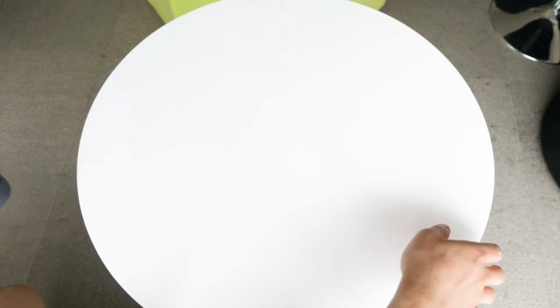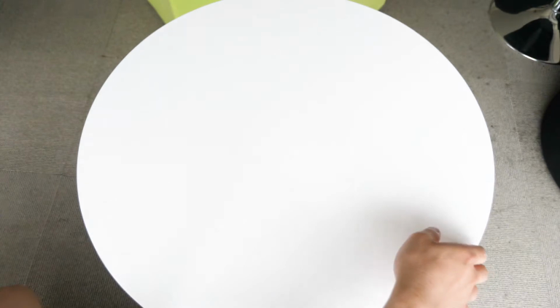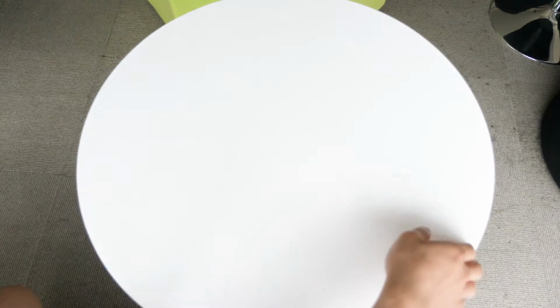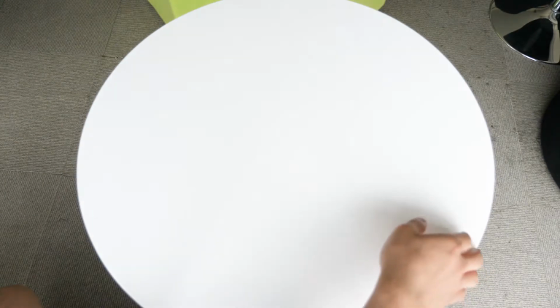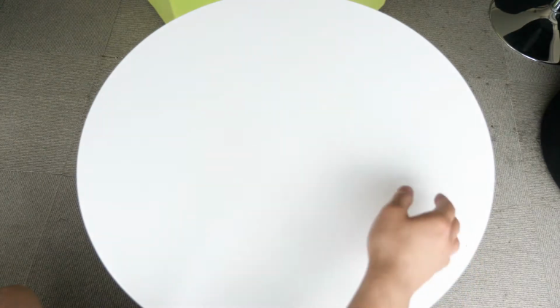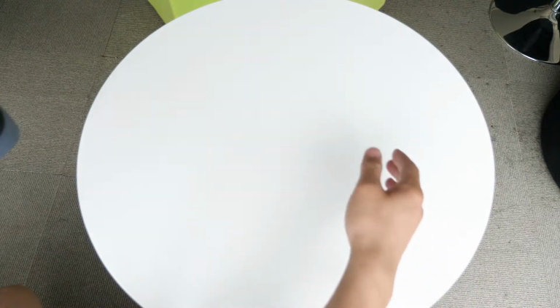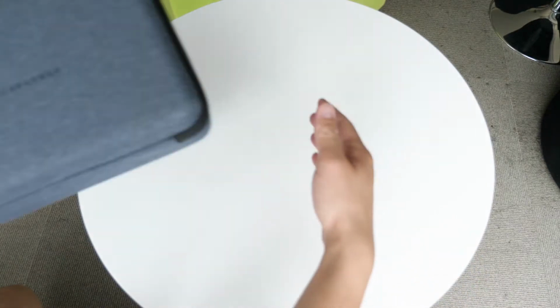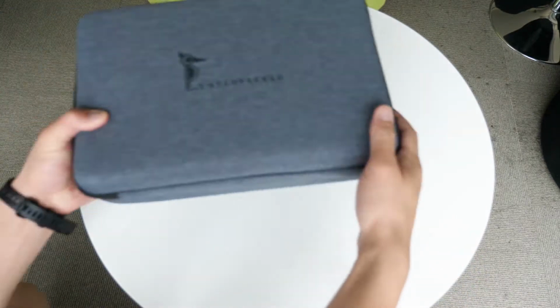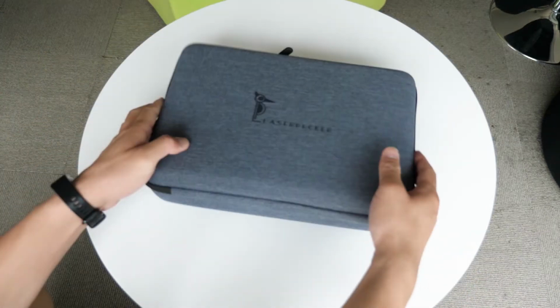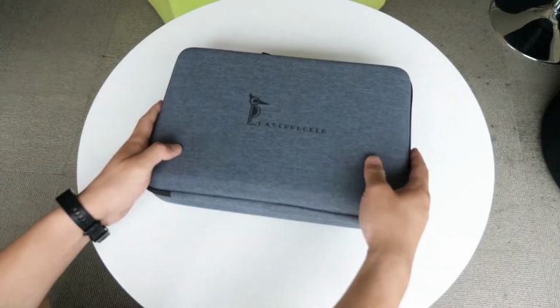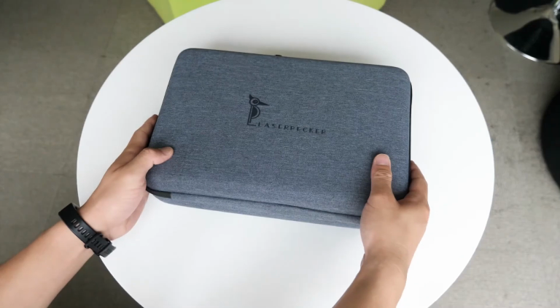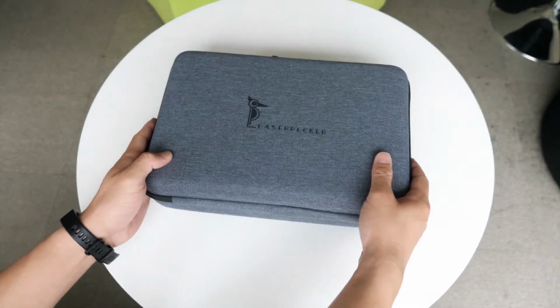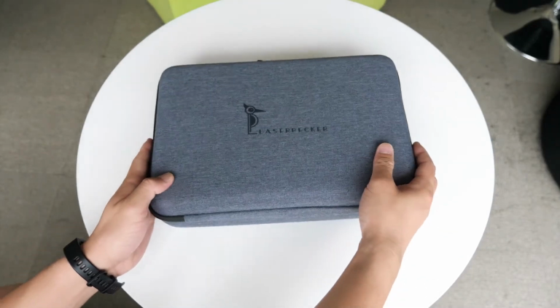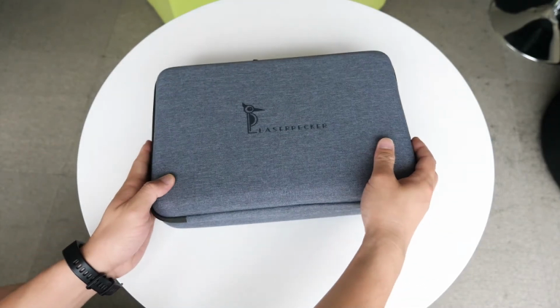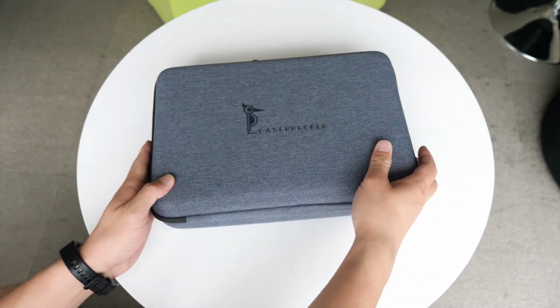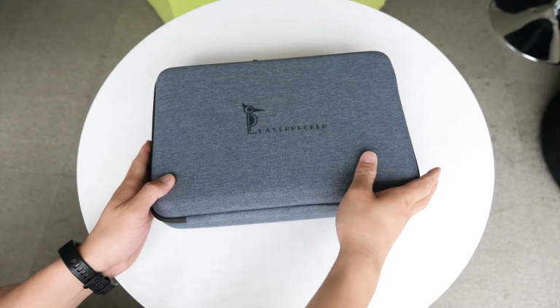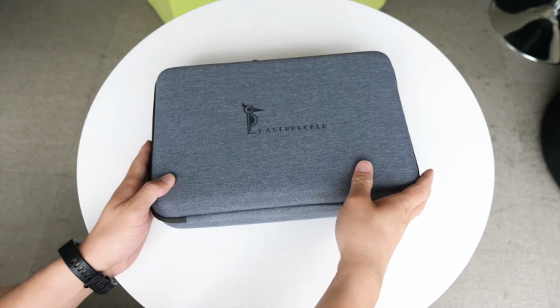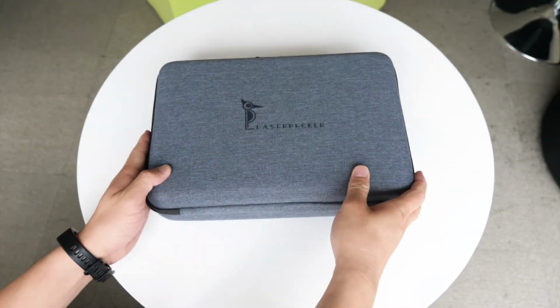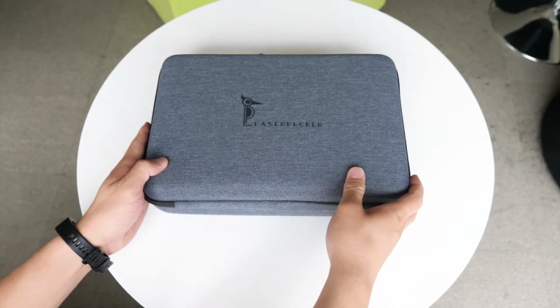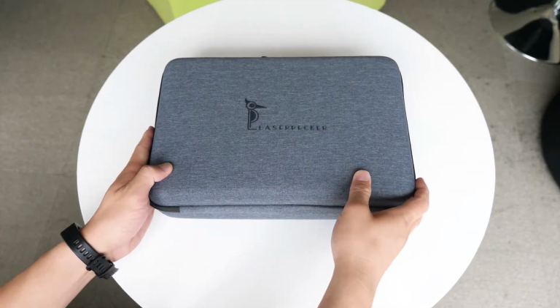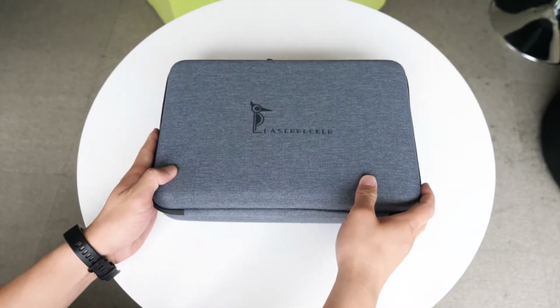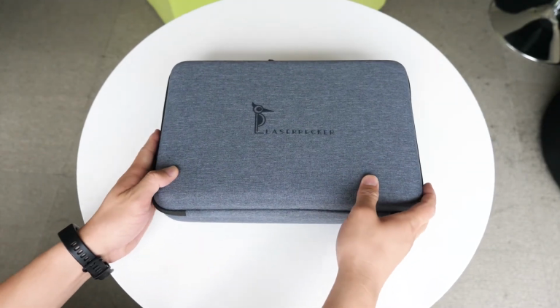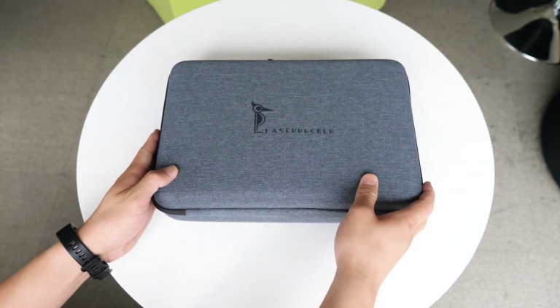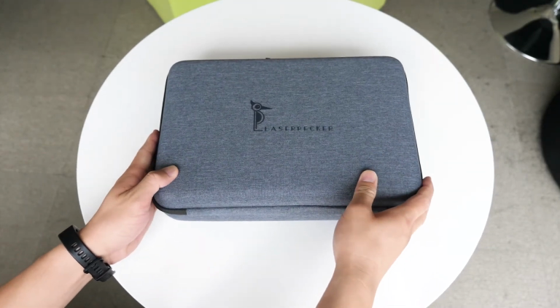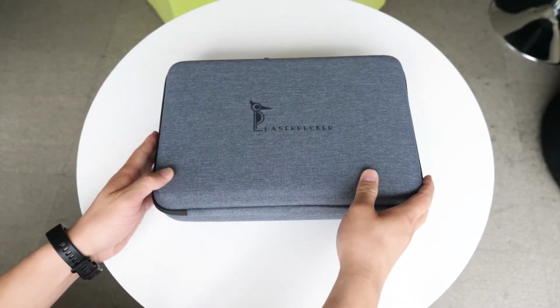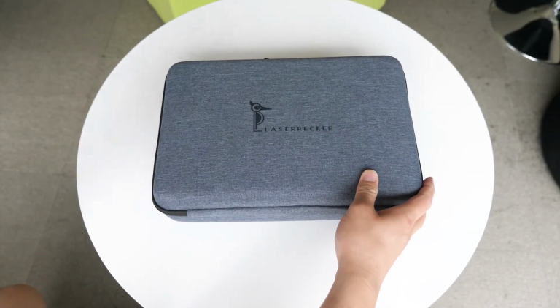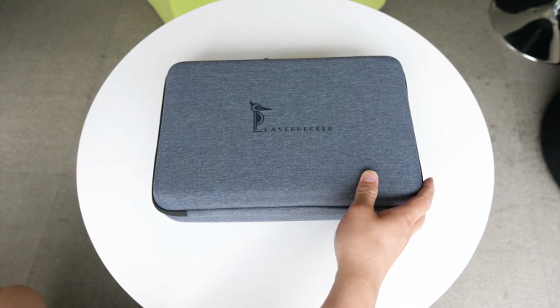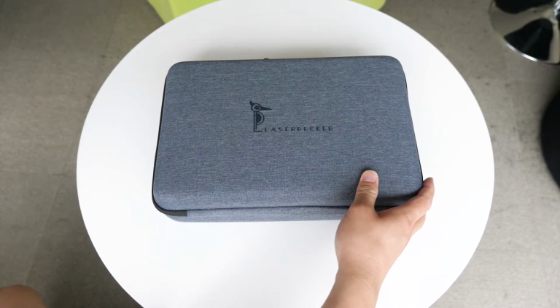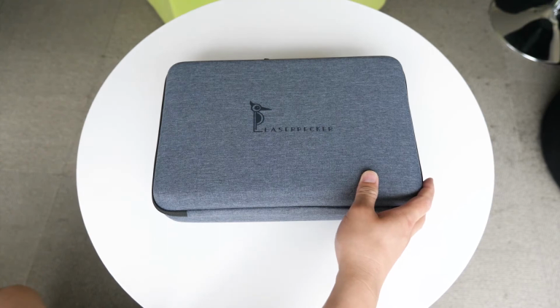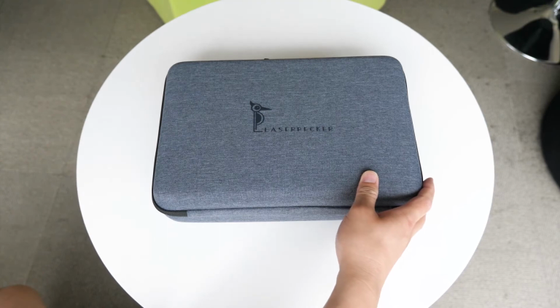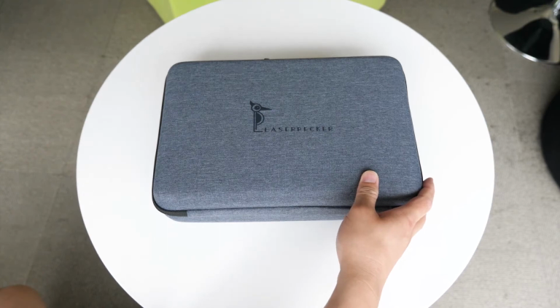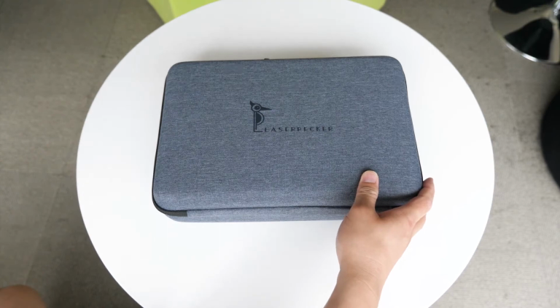Hey, what's up. Sammy here. In this video, I'm gonna give you a quick hands-on of the LaserPig Pro.